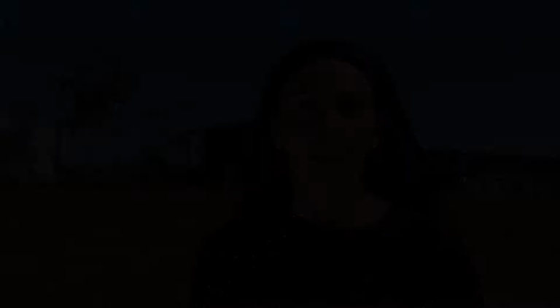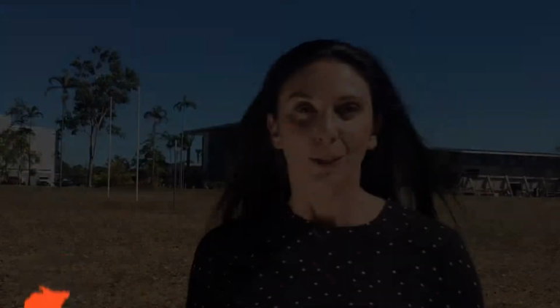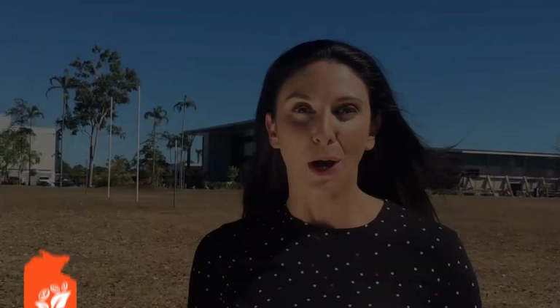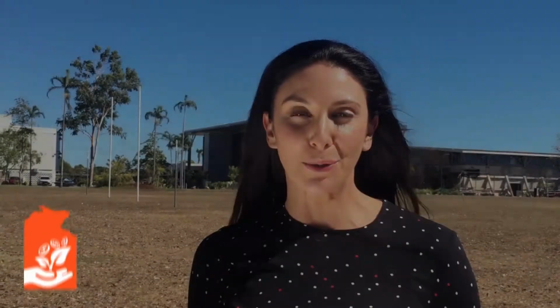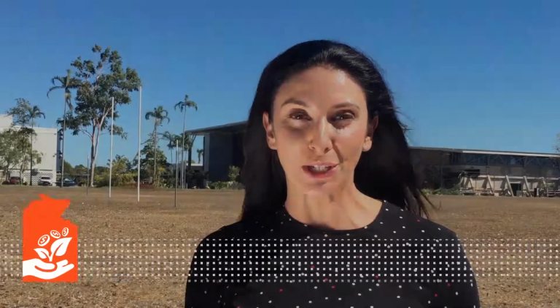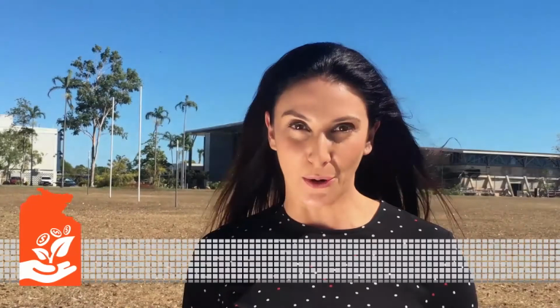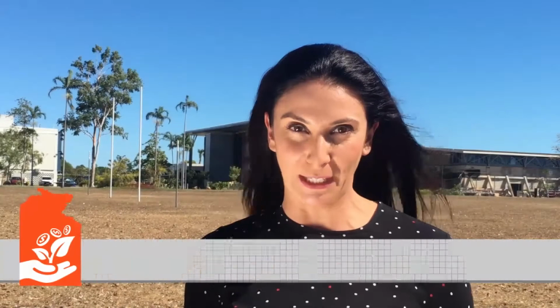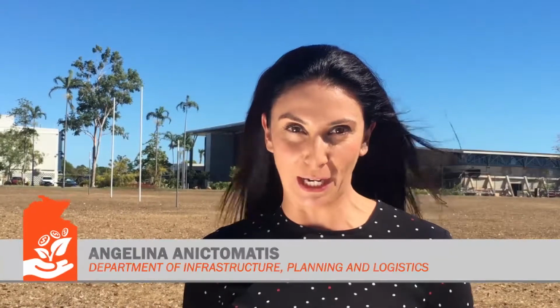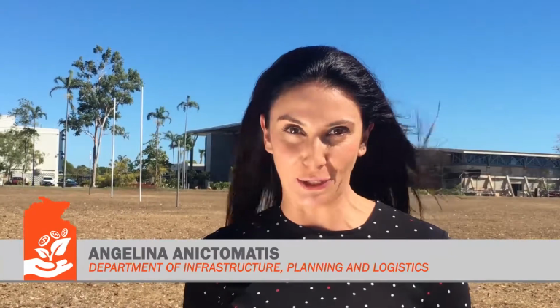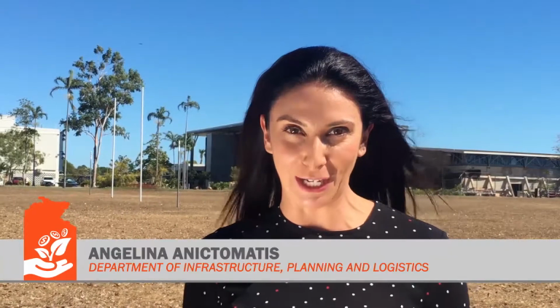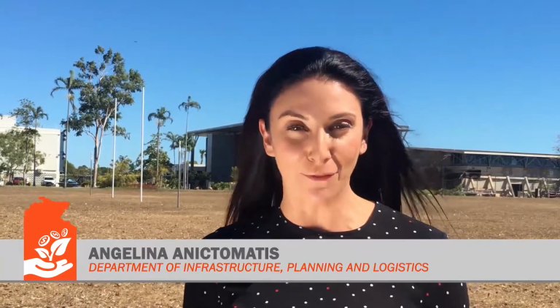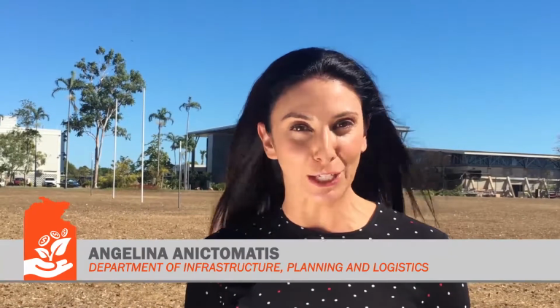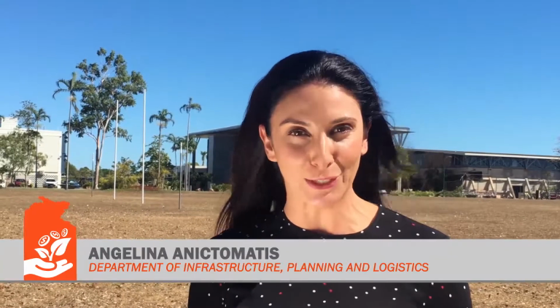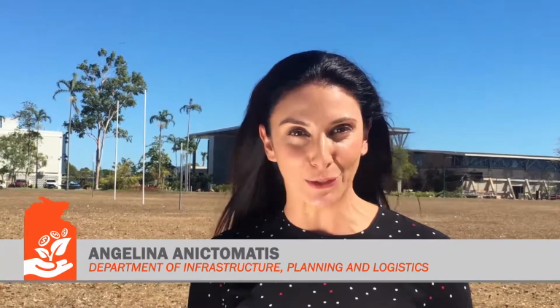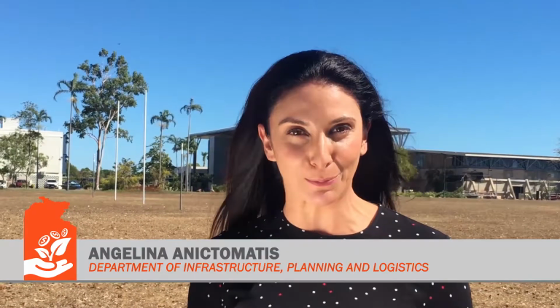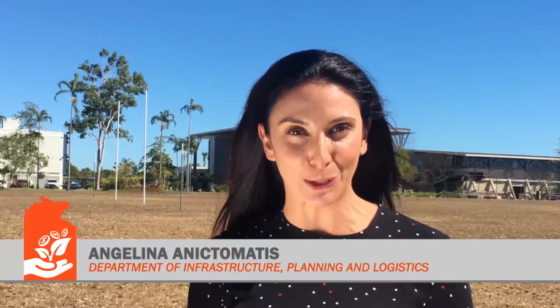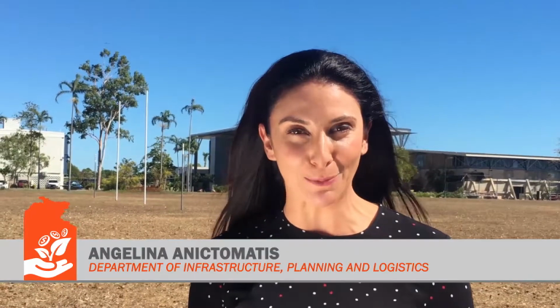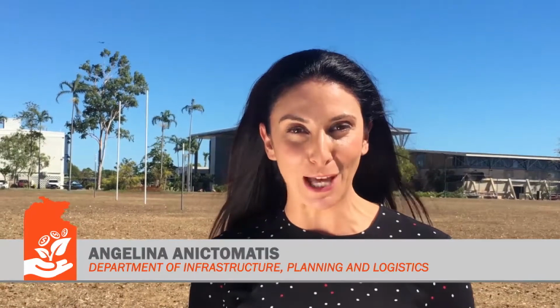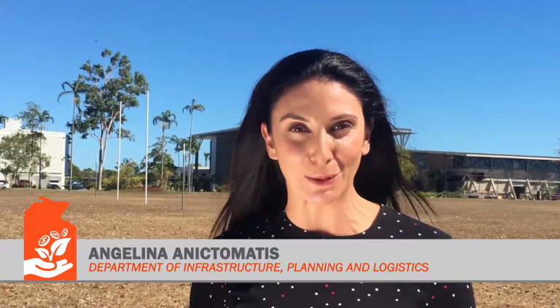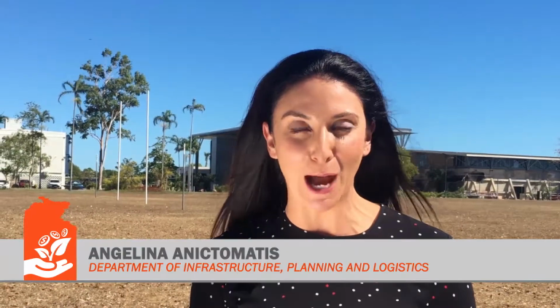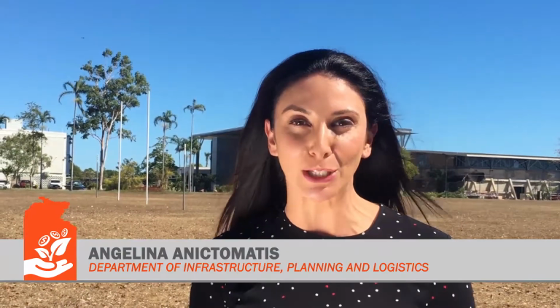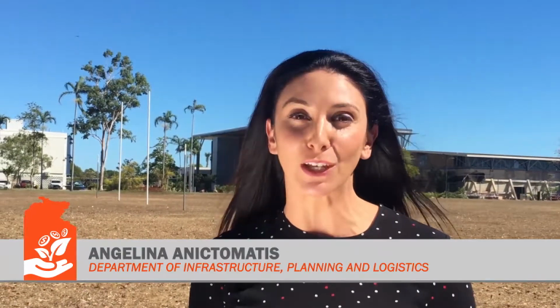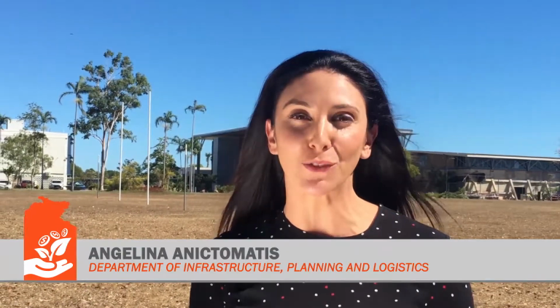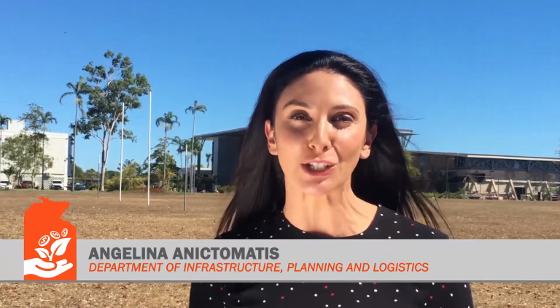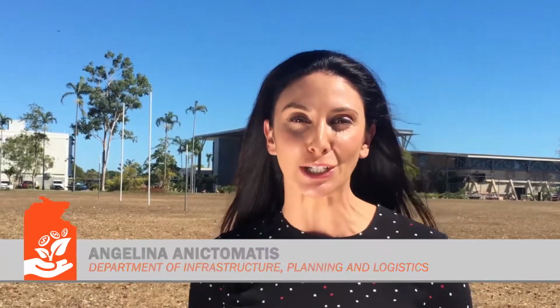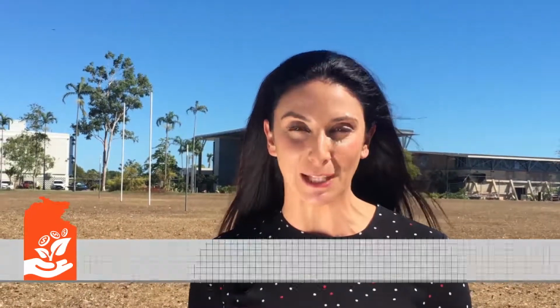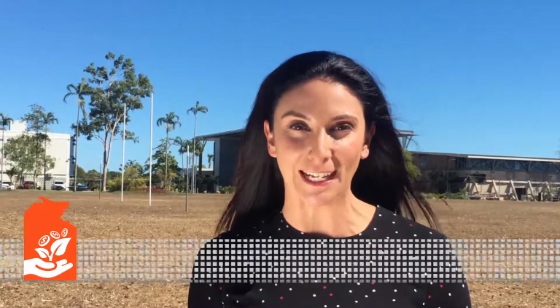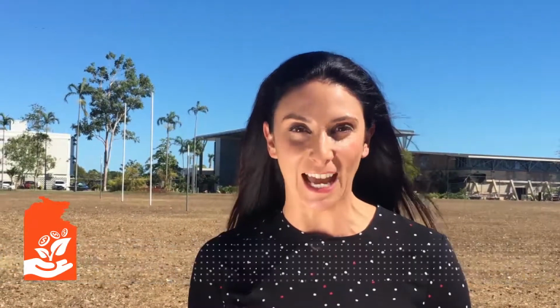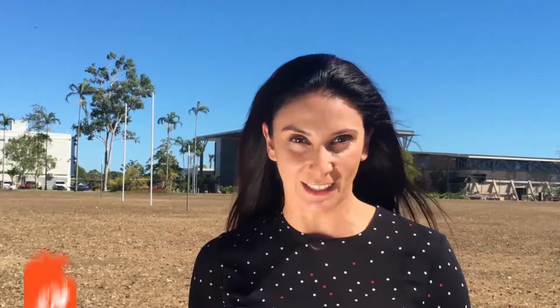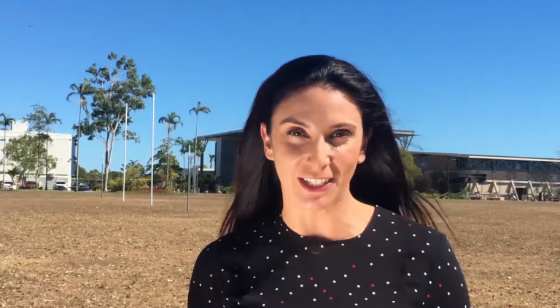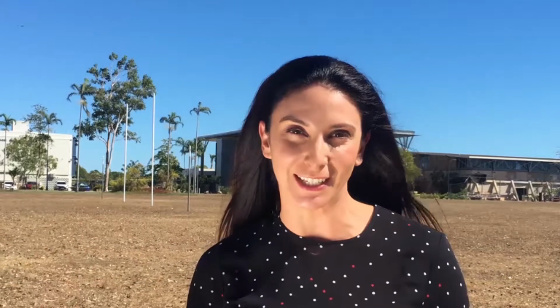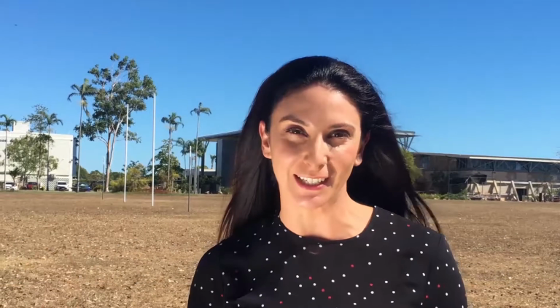Welcome to Growing the Territory, a video series brought to you by the Department of Infrastructure, Planning and Logistics.